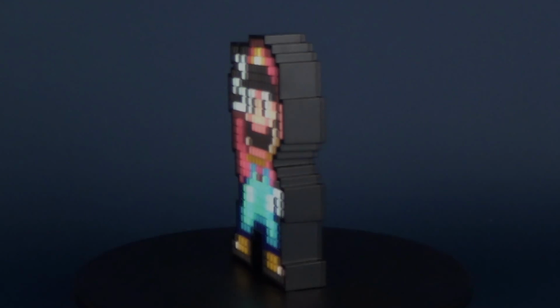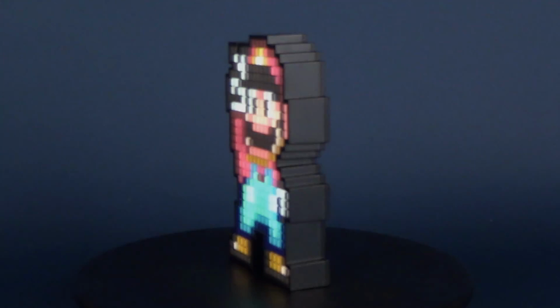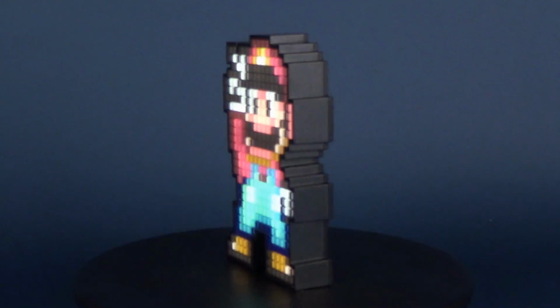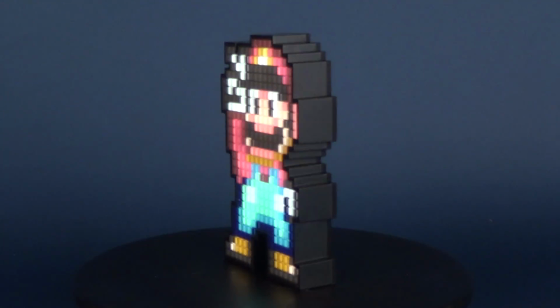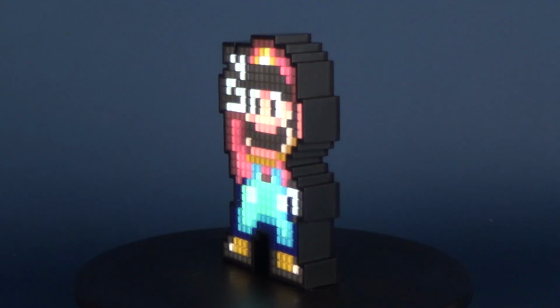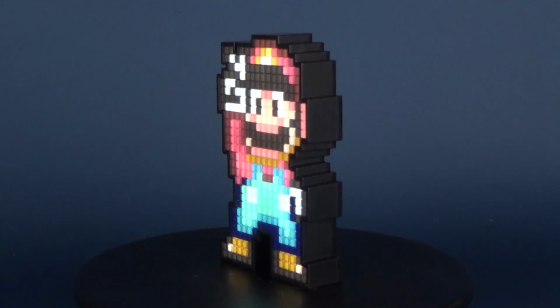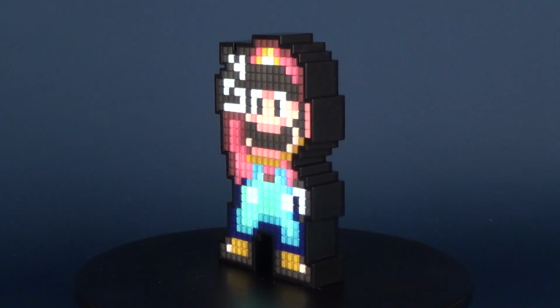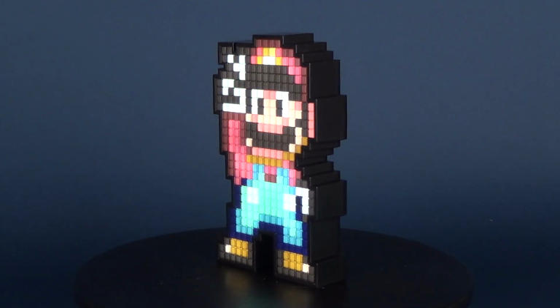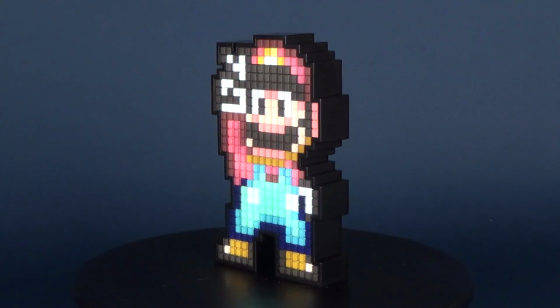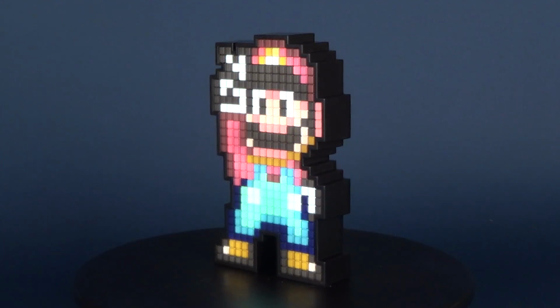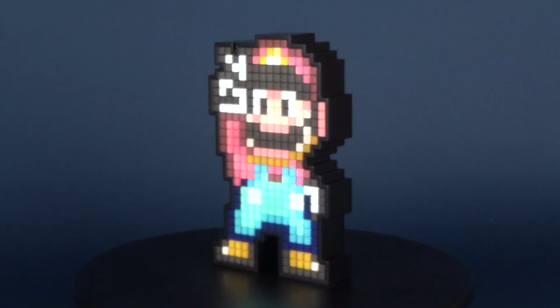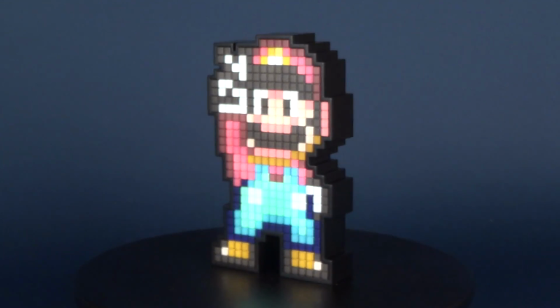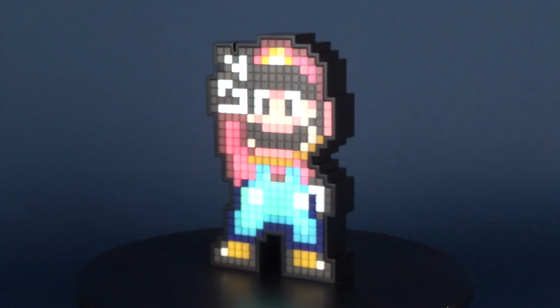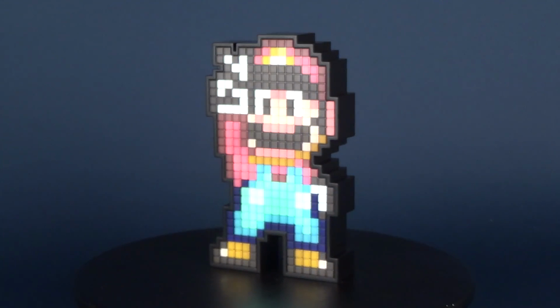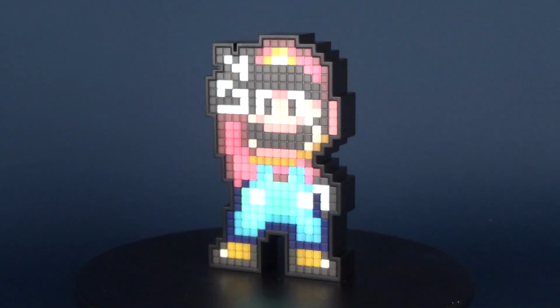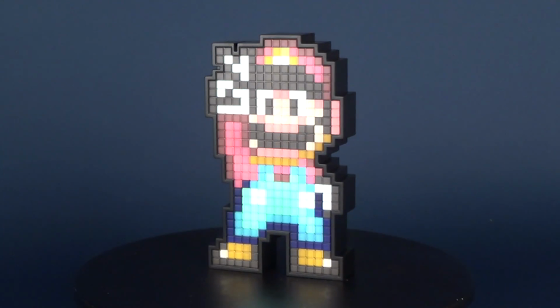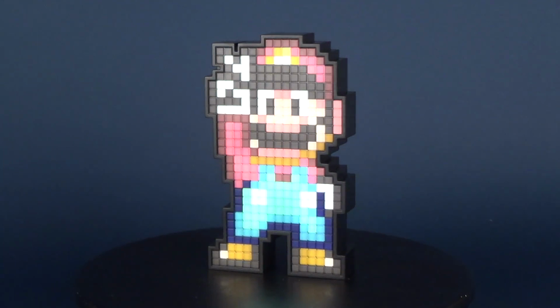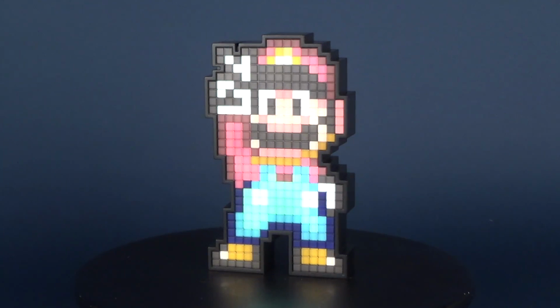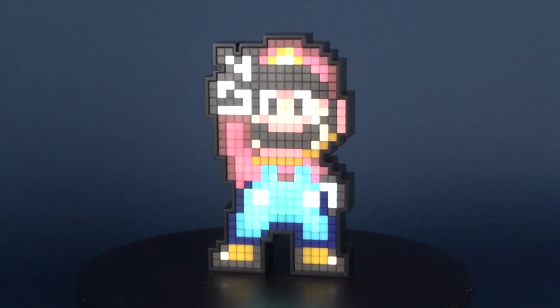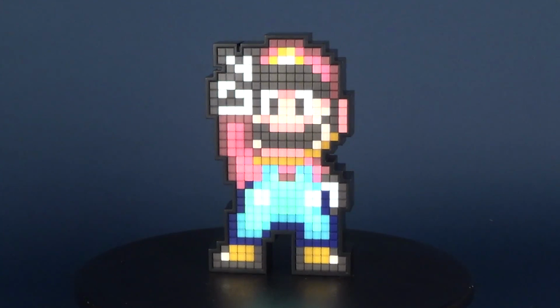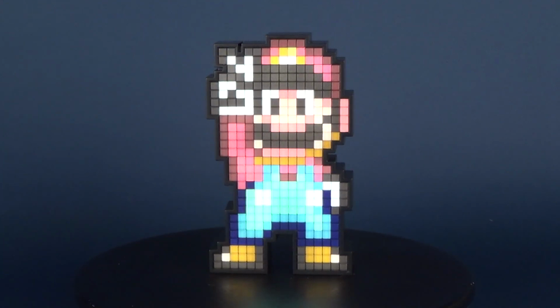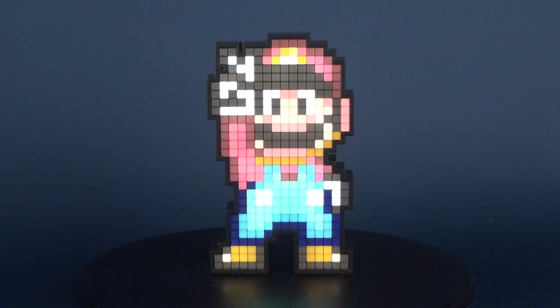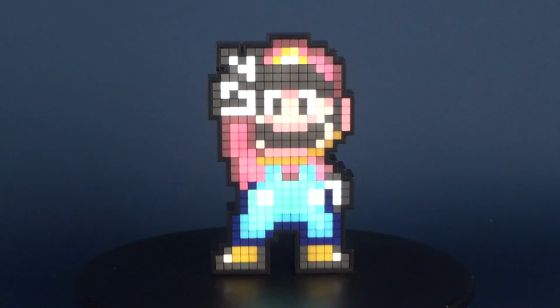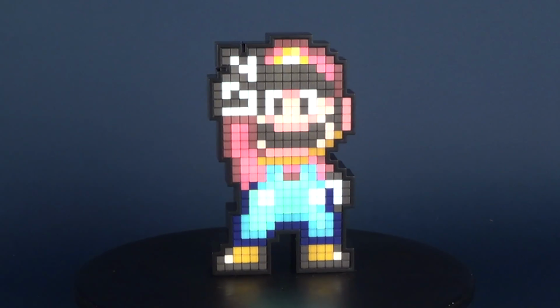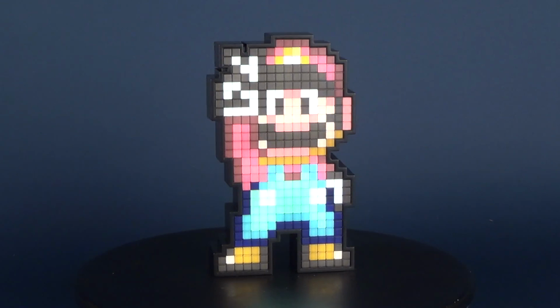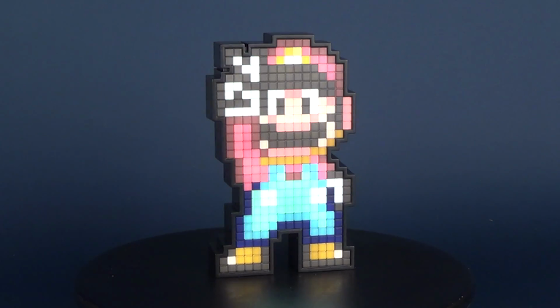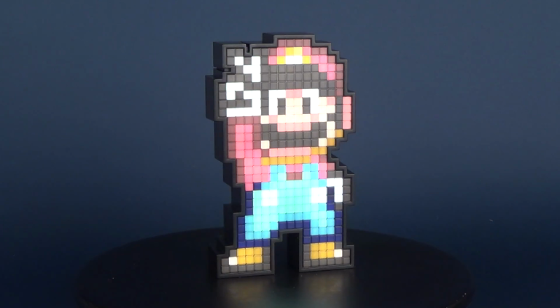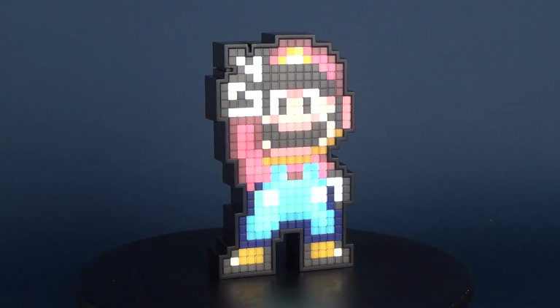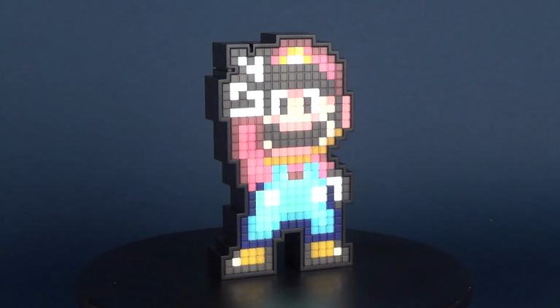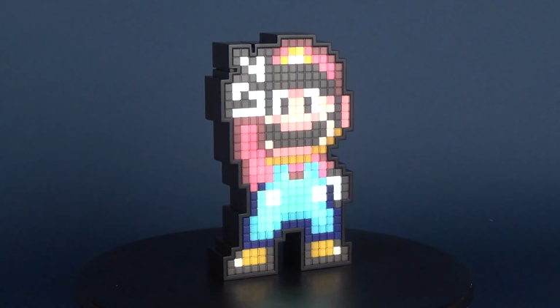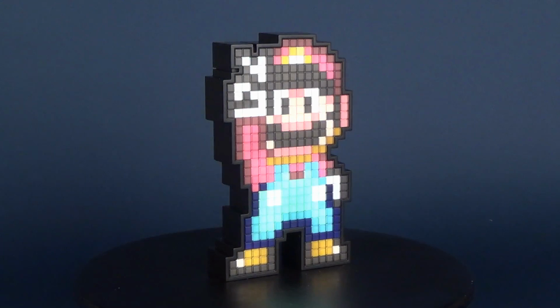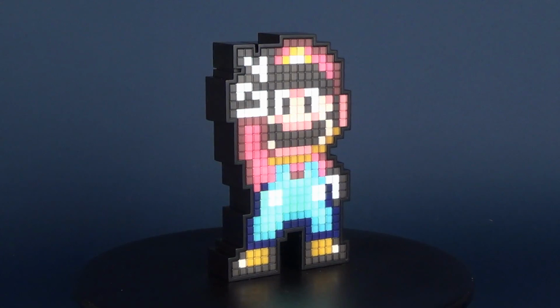Today's video, we're going to be checking out the Pixel Pals number 20. This is Super Mario World Mario.